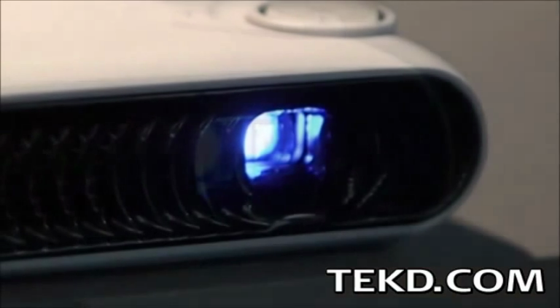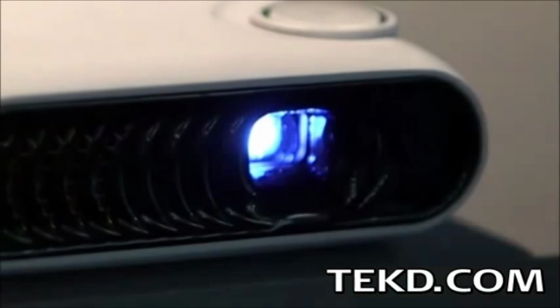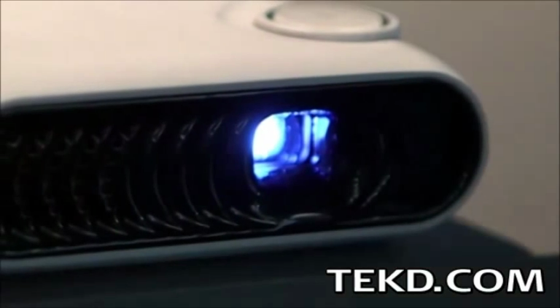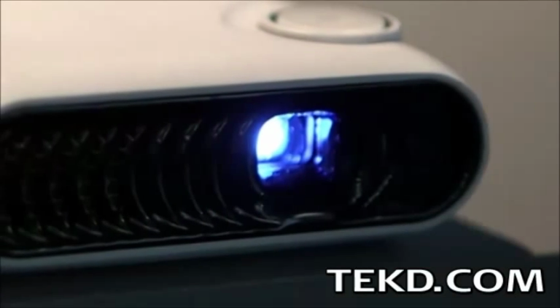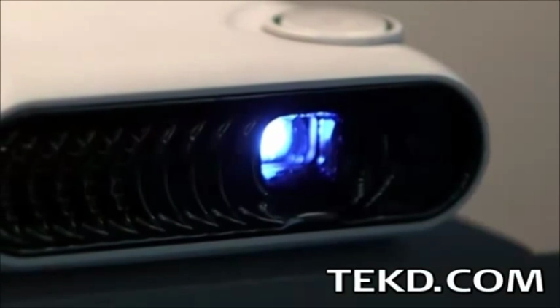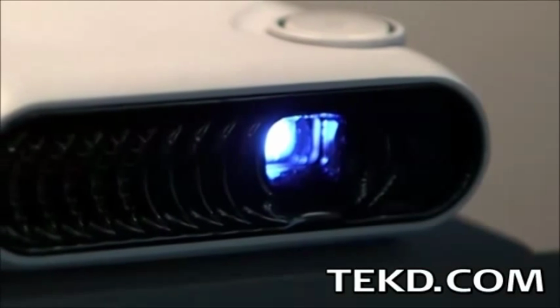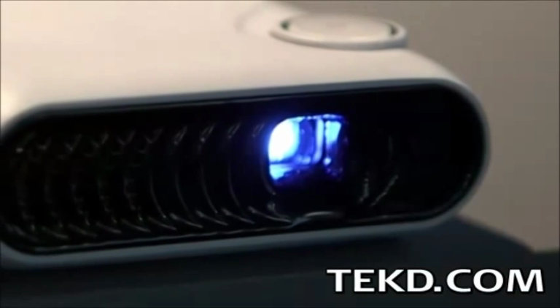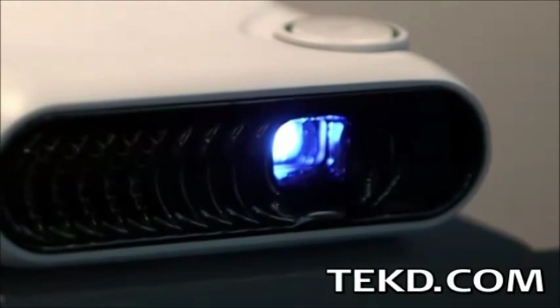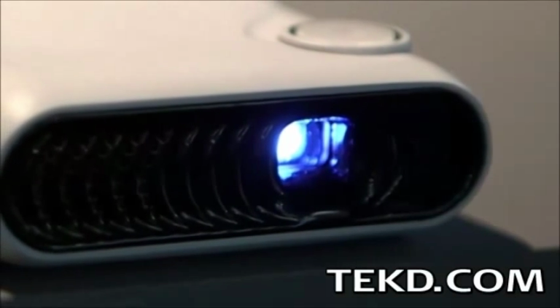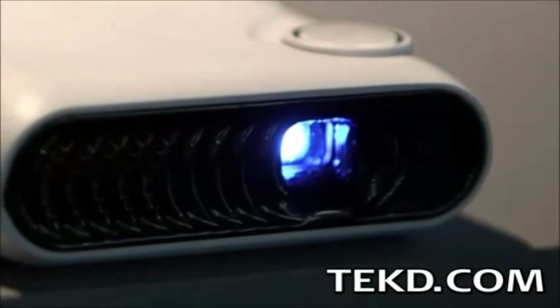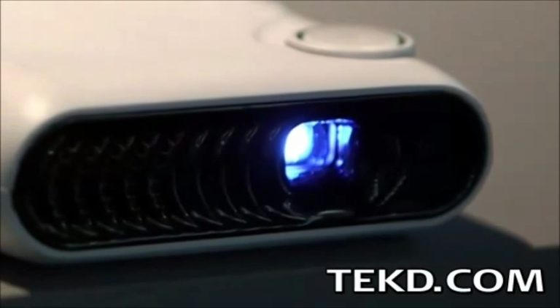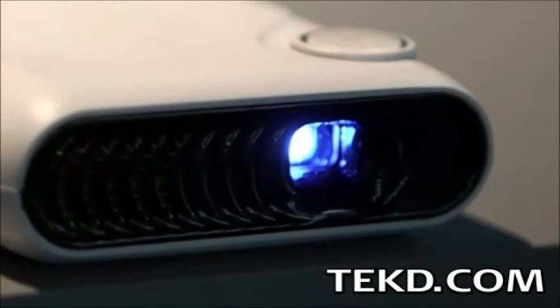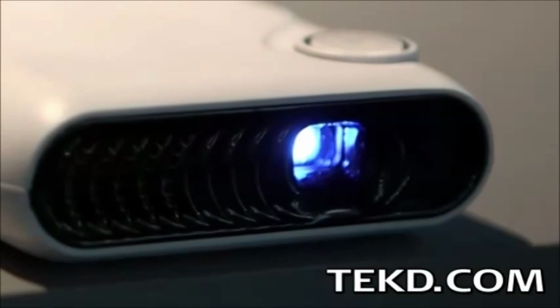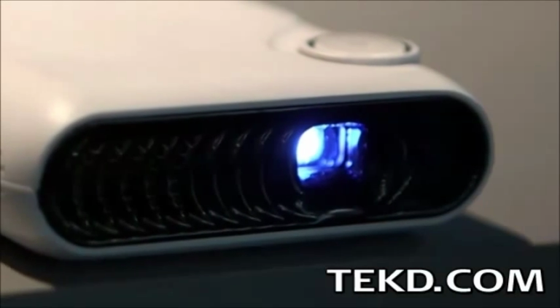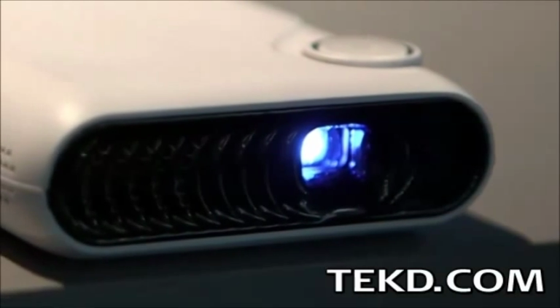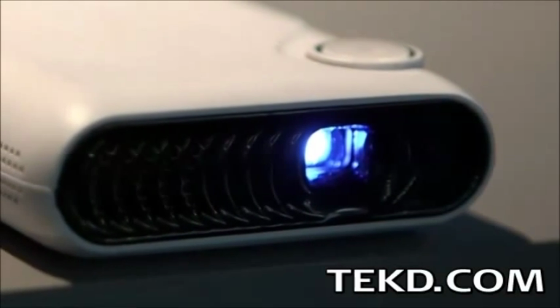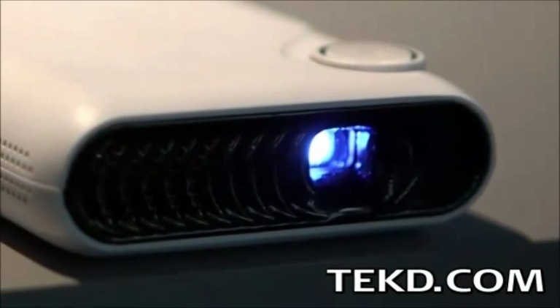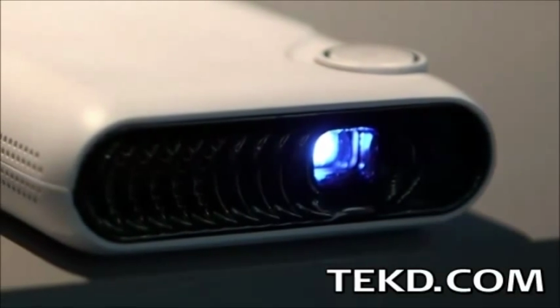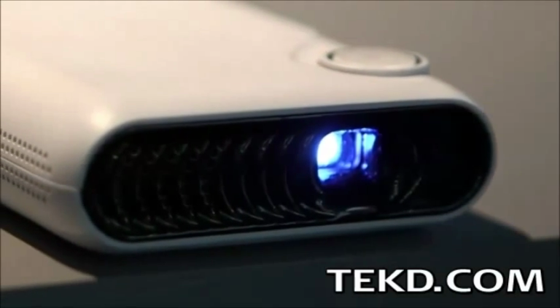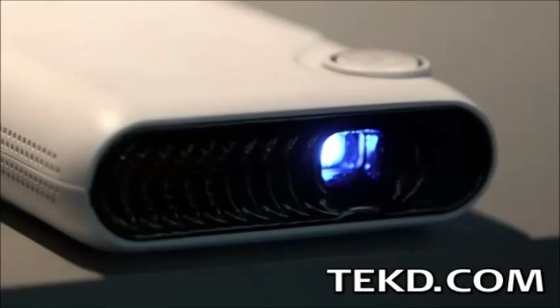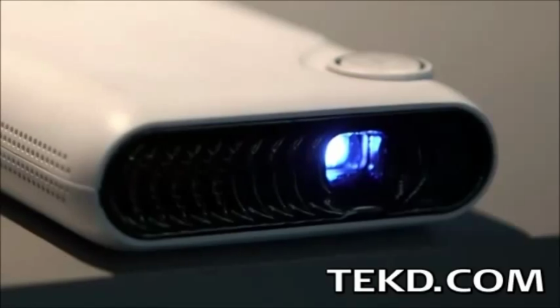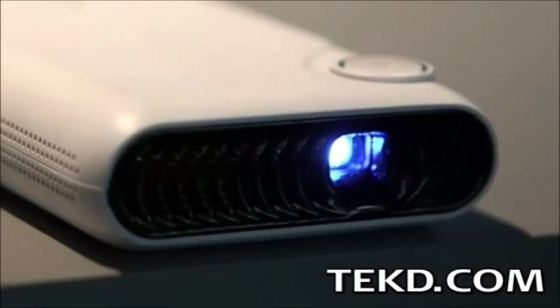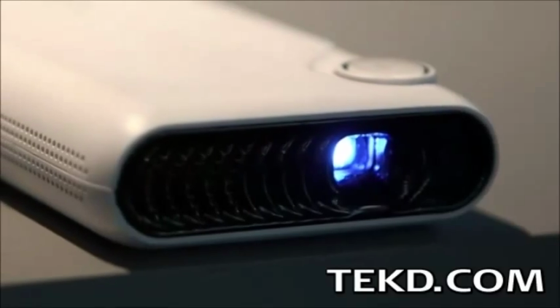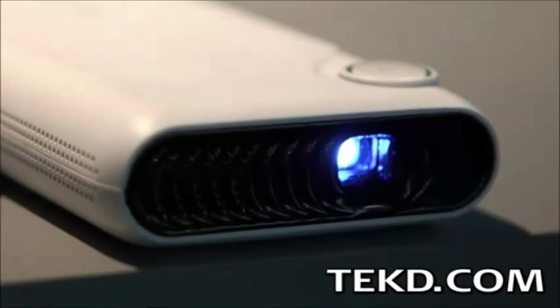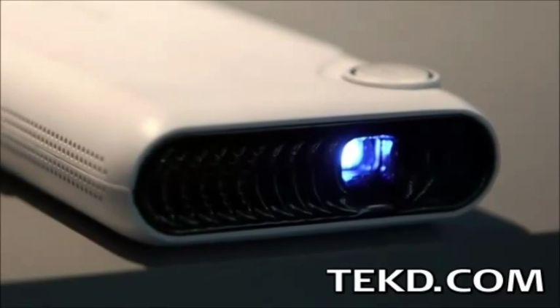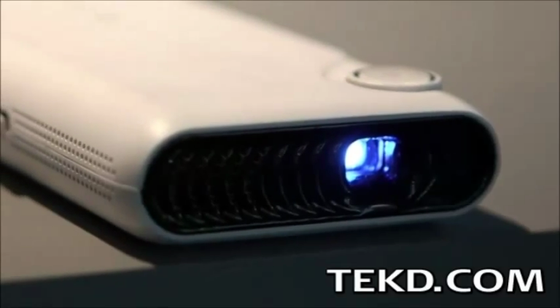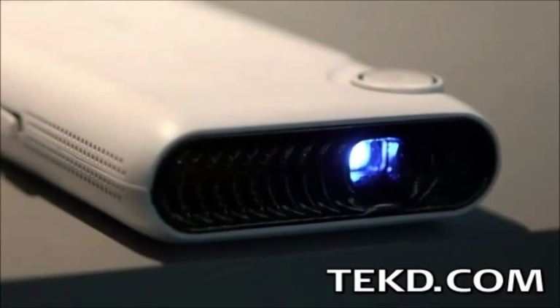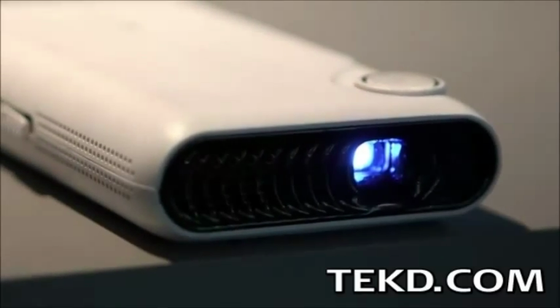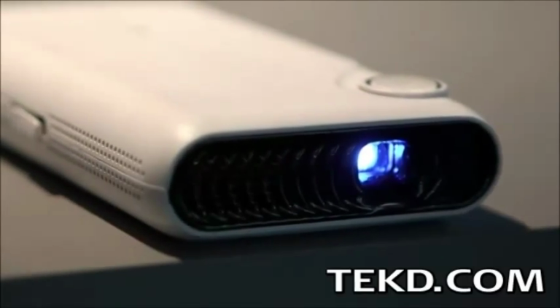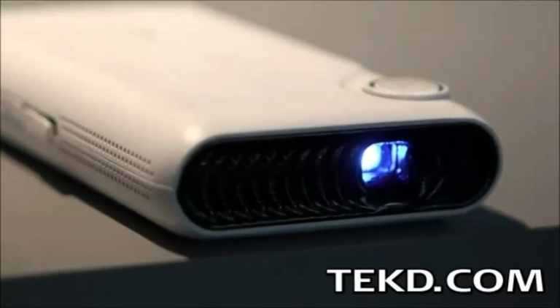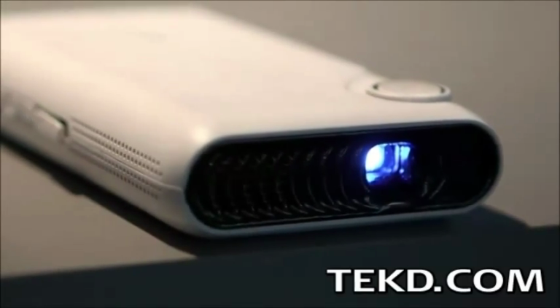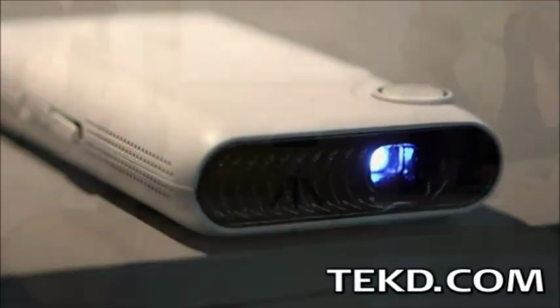The projection is streamed from the base unit at 40 frames per second at up to 80 lumens in brightness, all from a unit no larger than a typical smartphone.